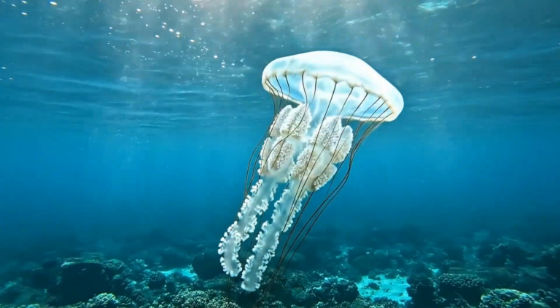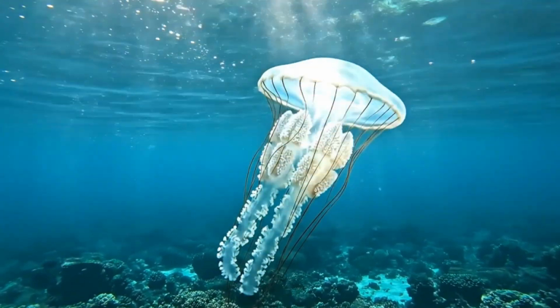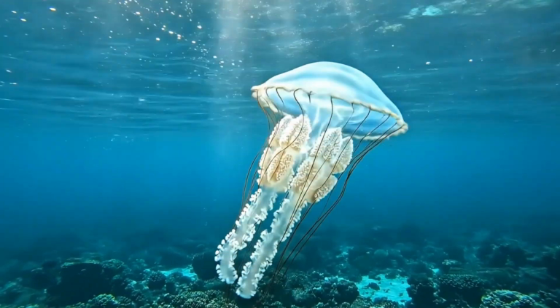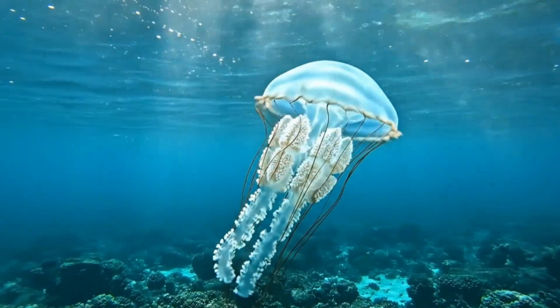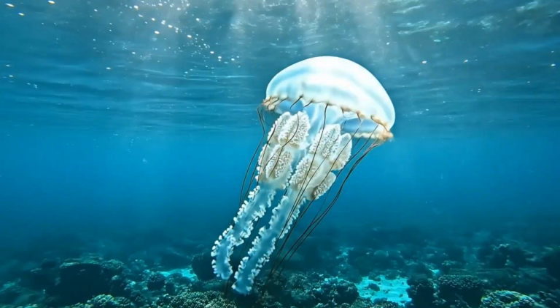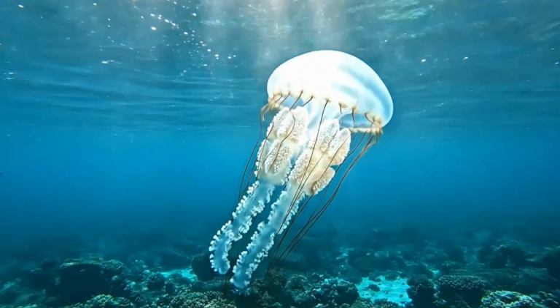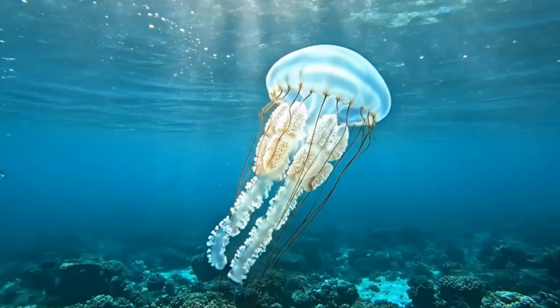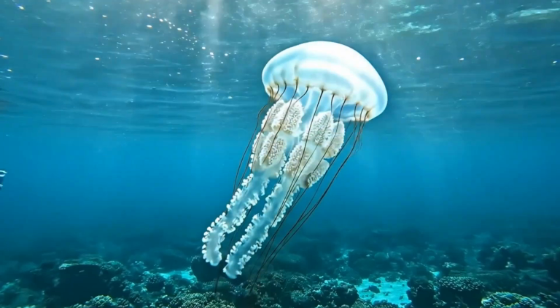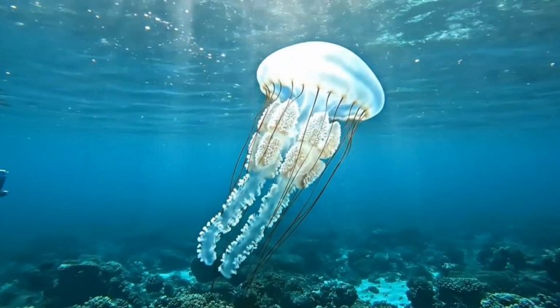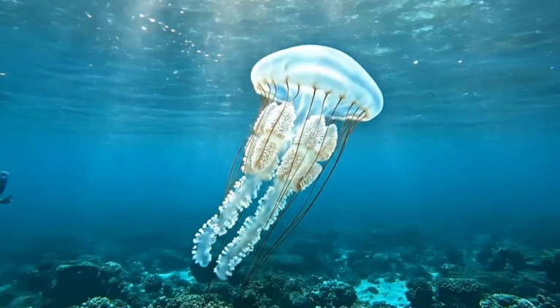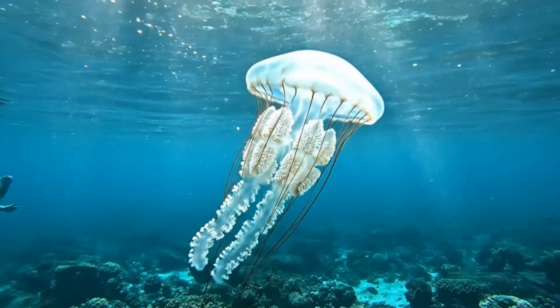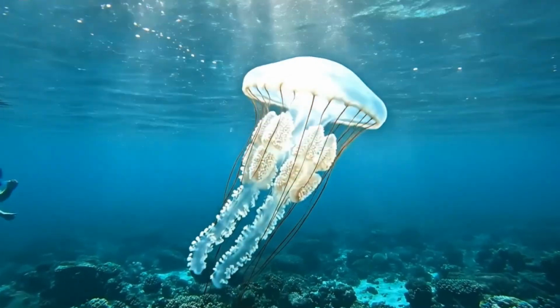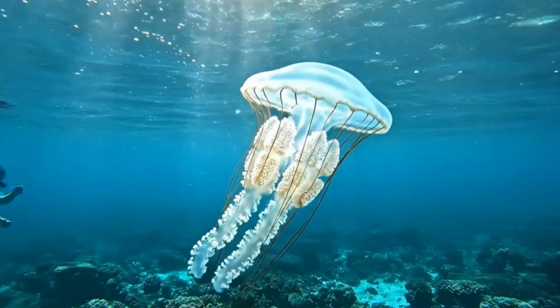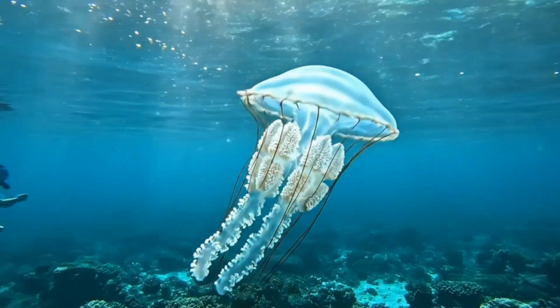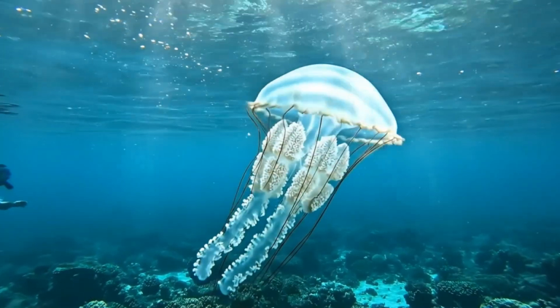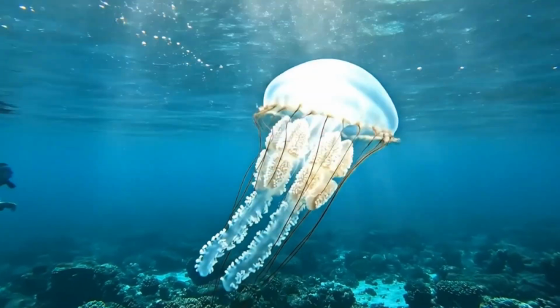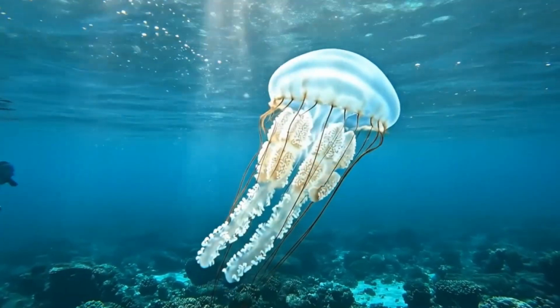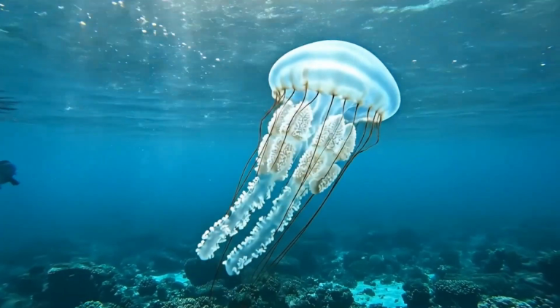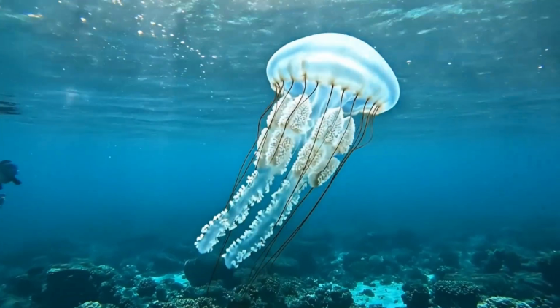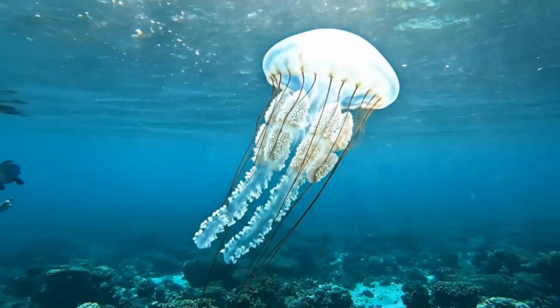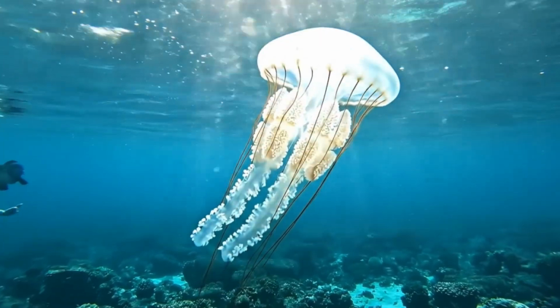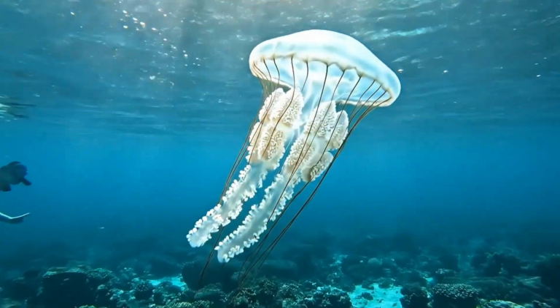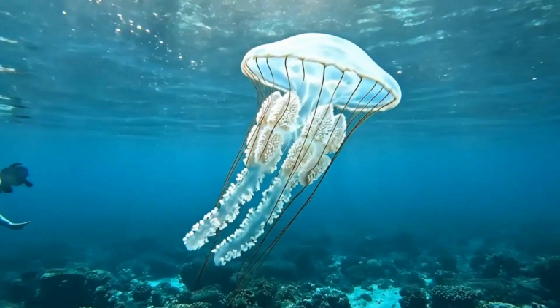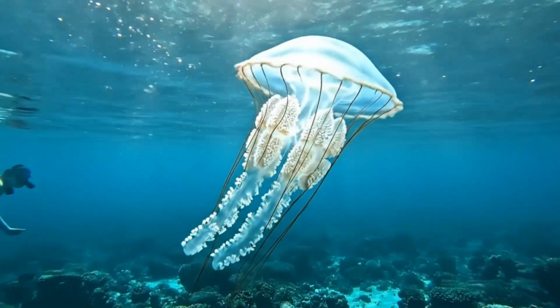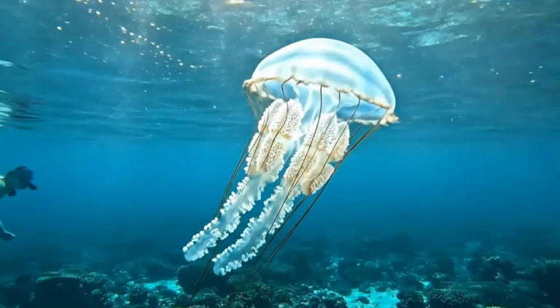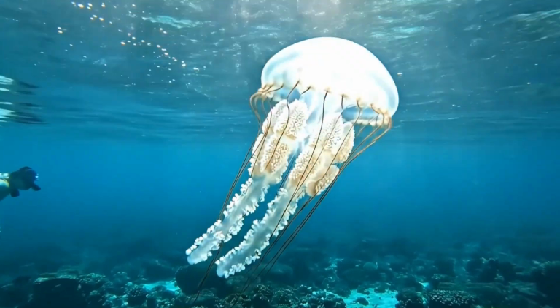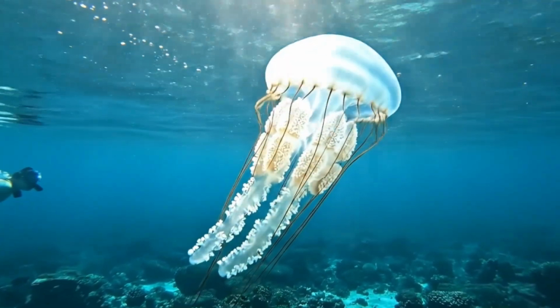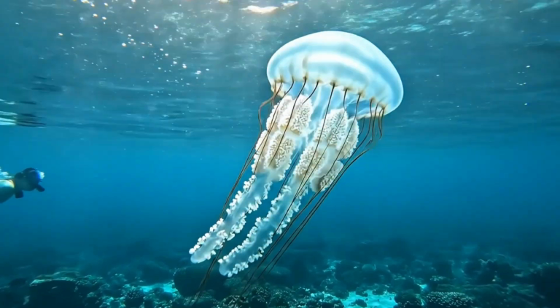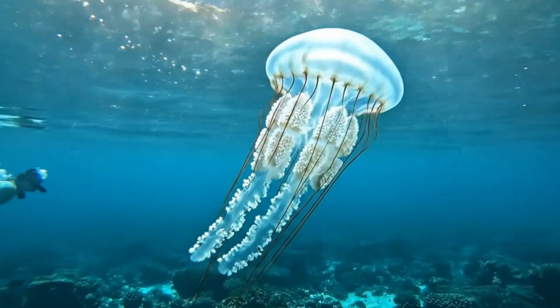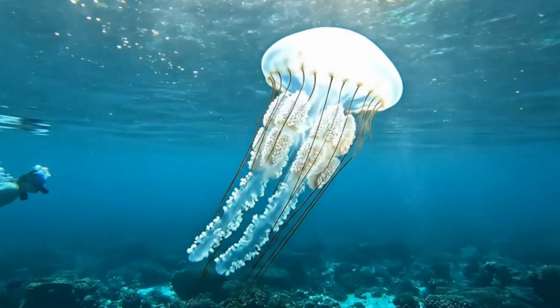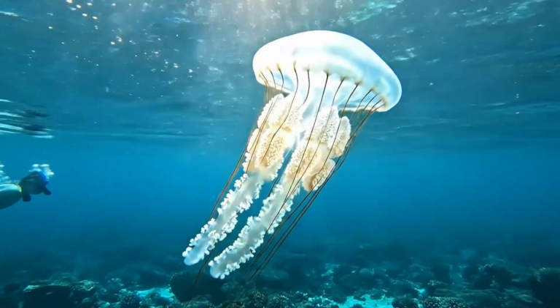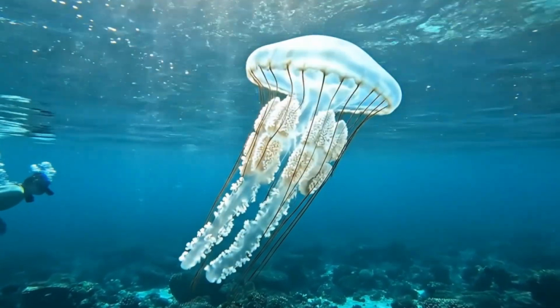The box jellyfish has clear tentacles full of venom. It lives in tropical seas near Australia.